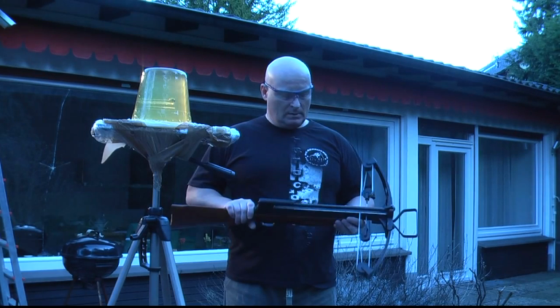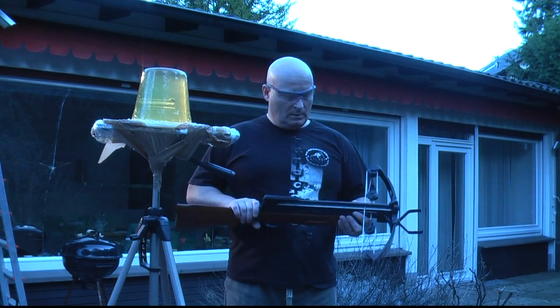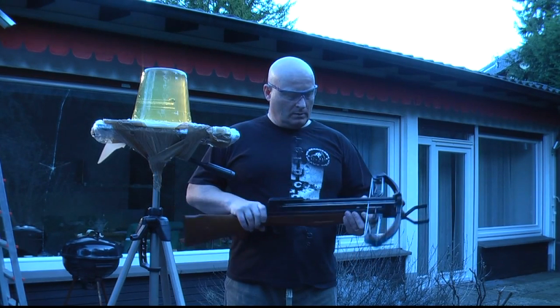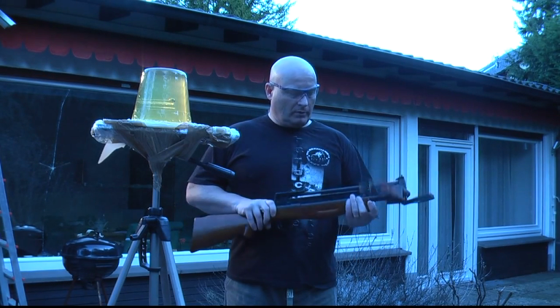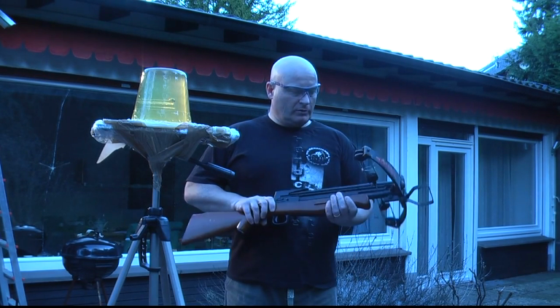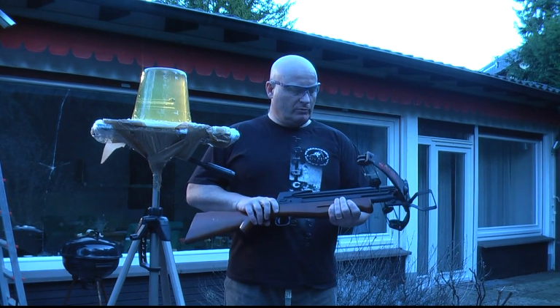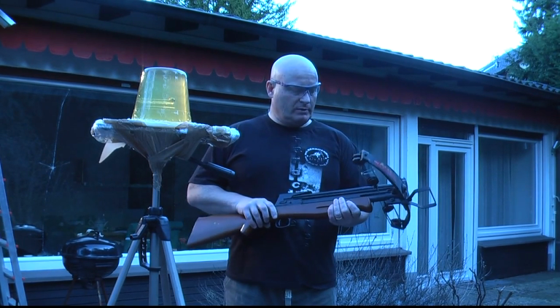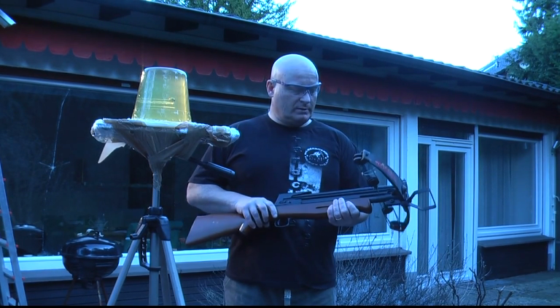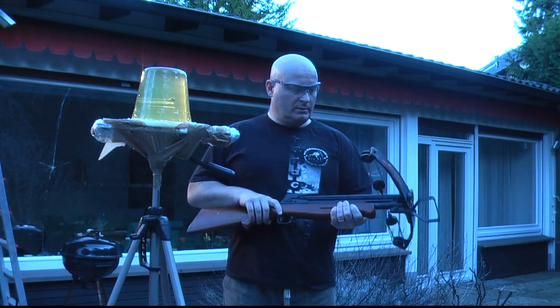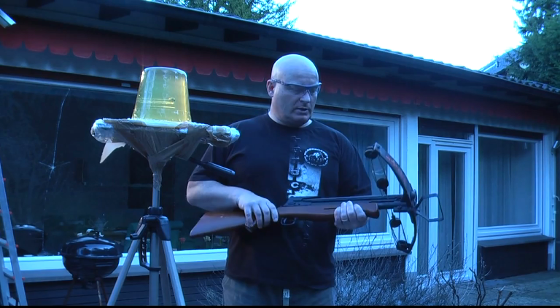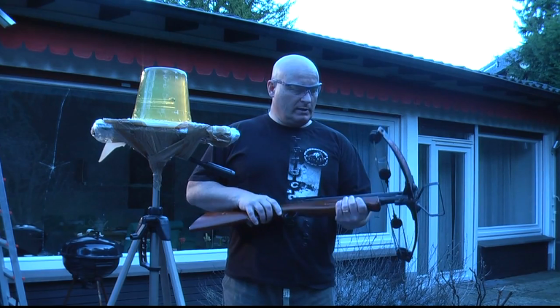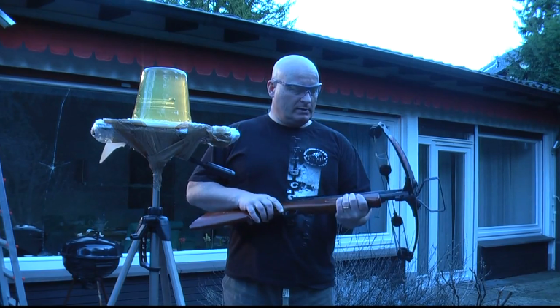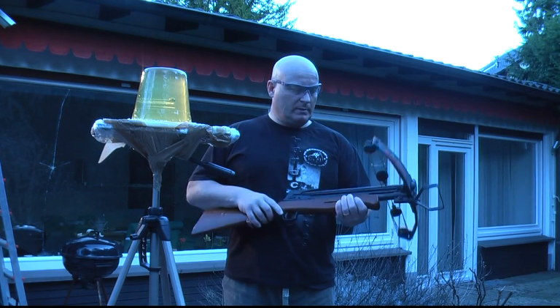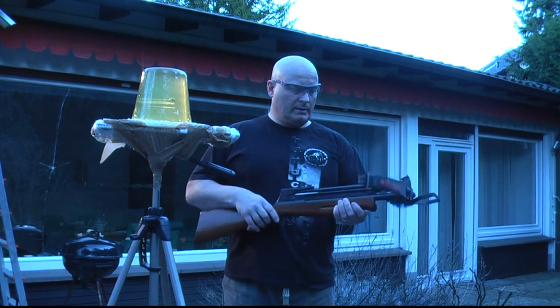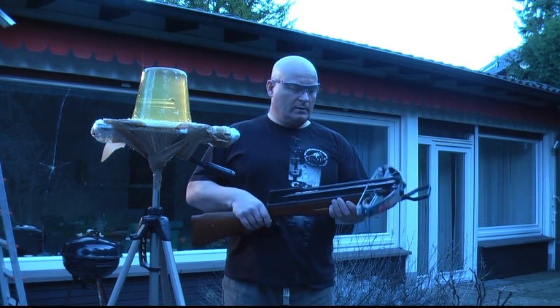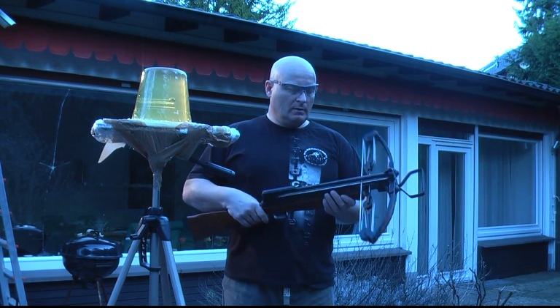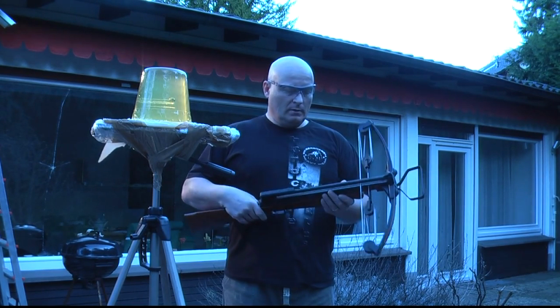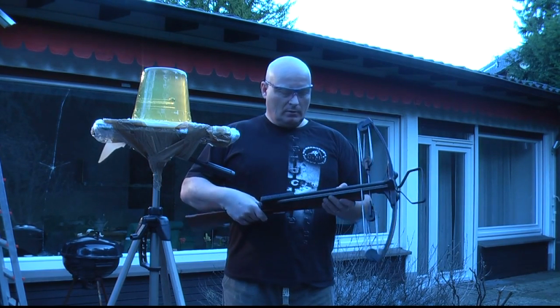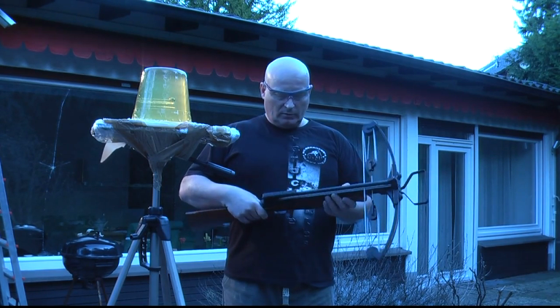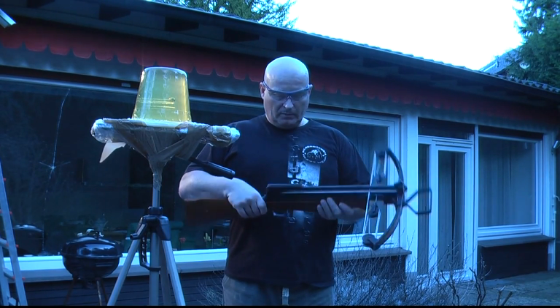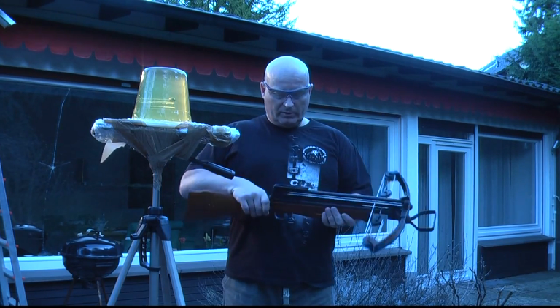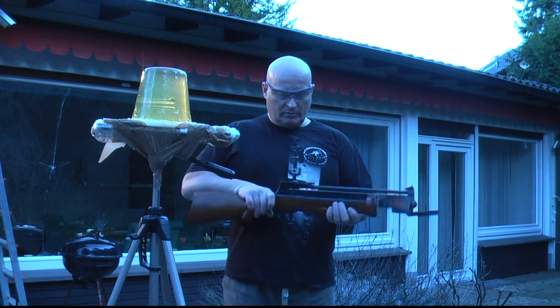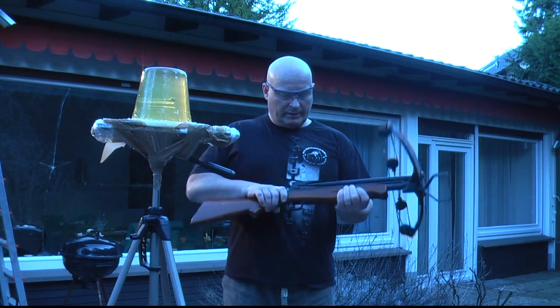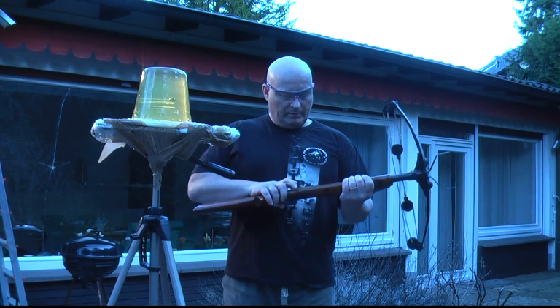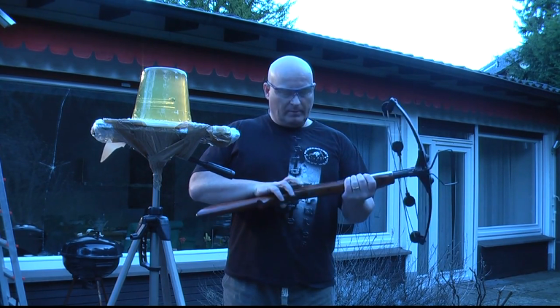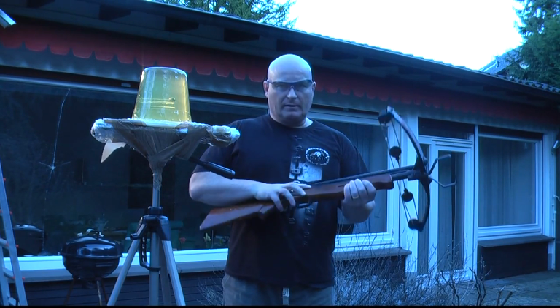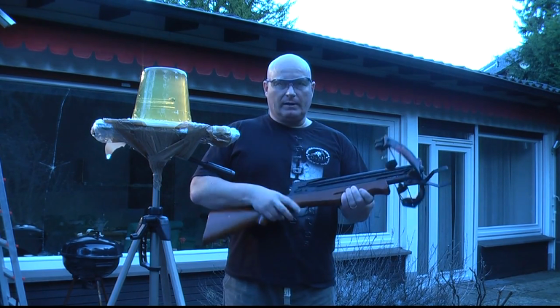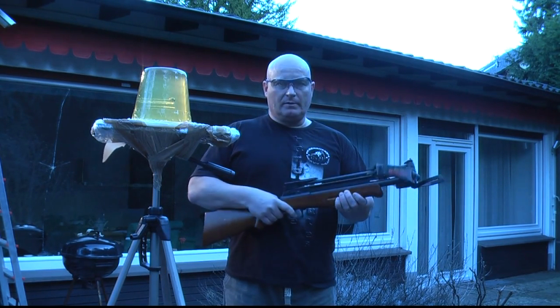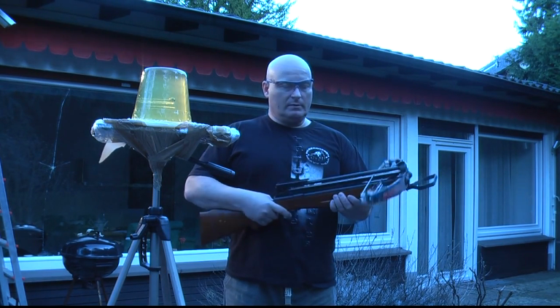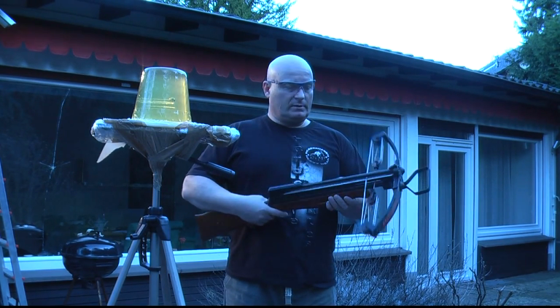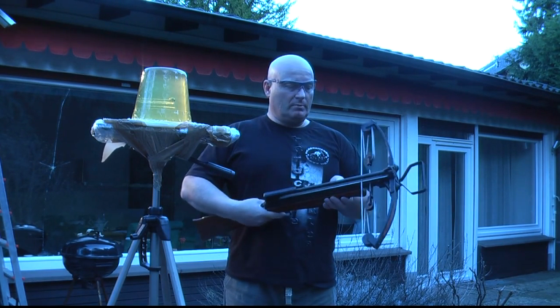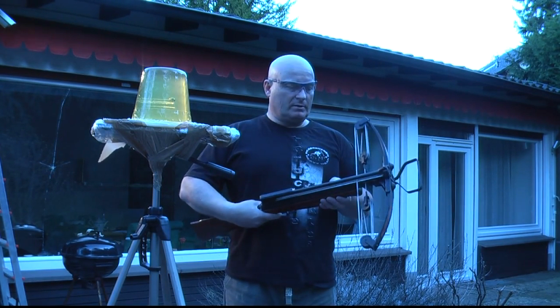Now we're going to shoot this Chinese-made crossbow that shoots 8mm lead steel balls.